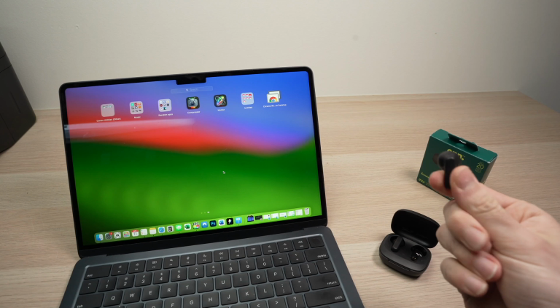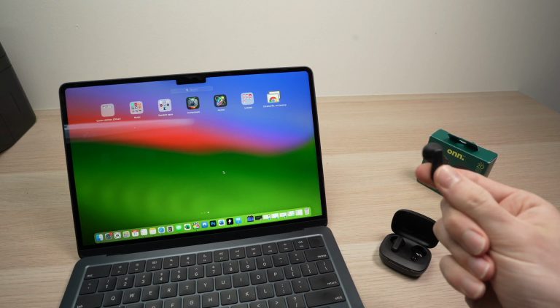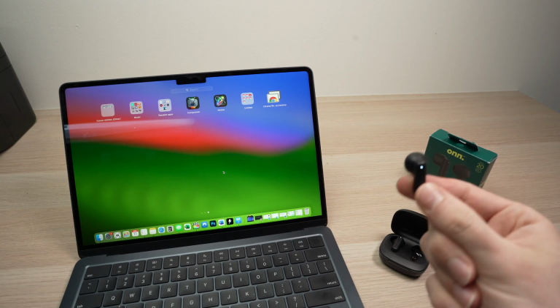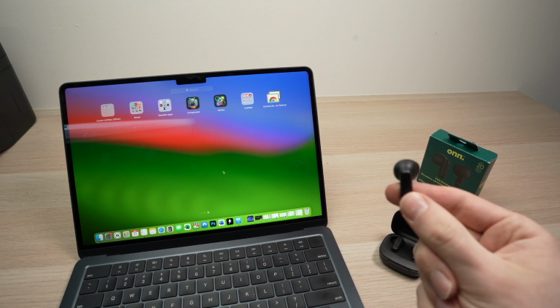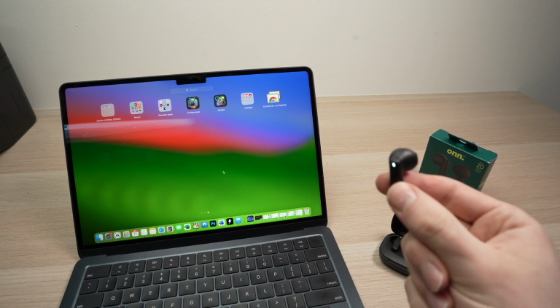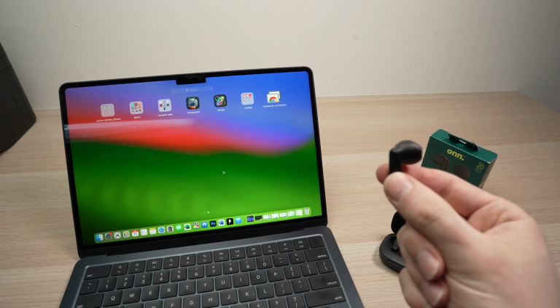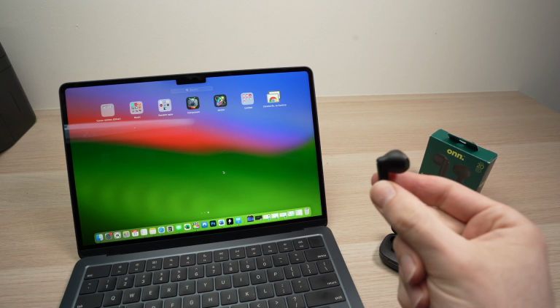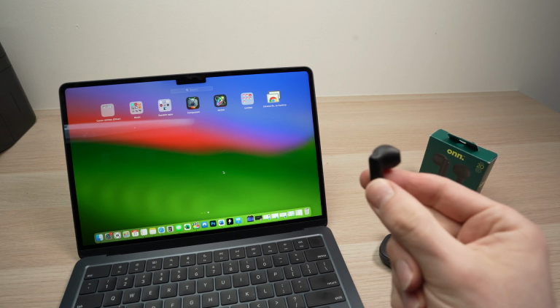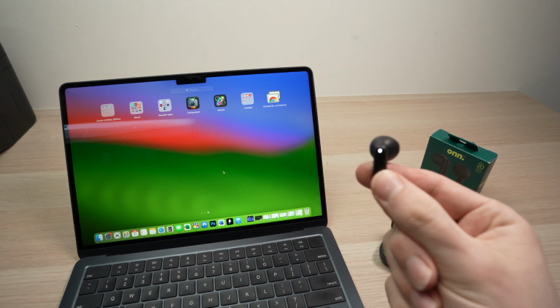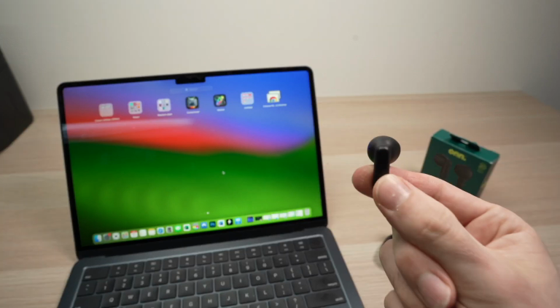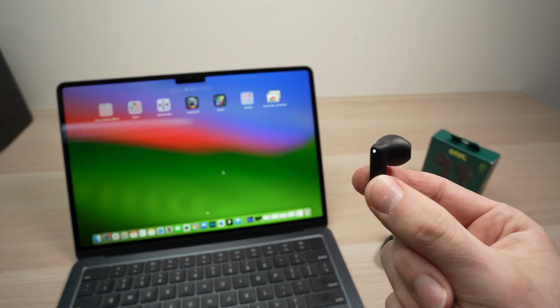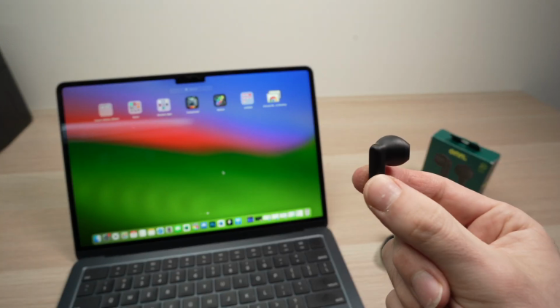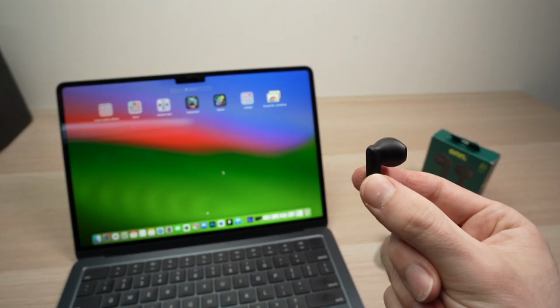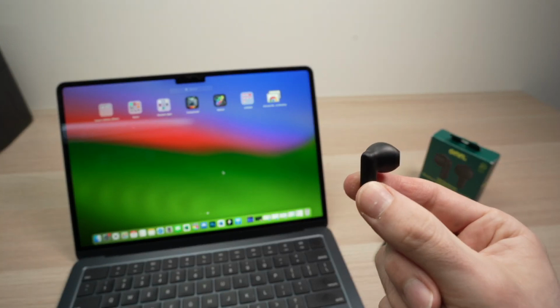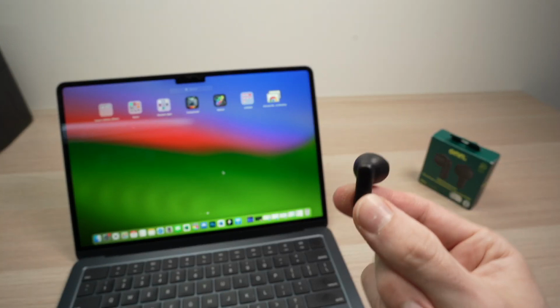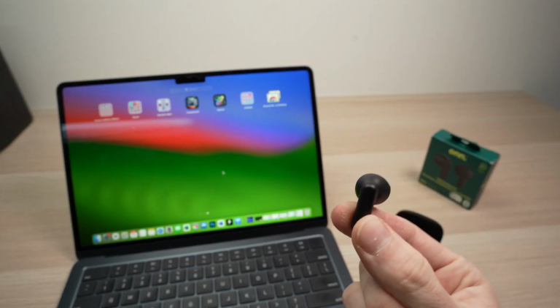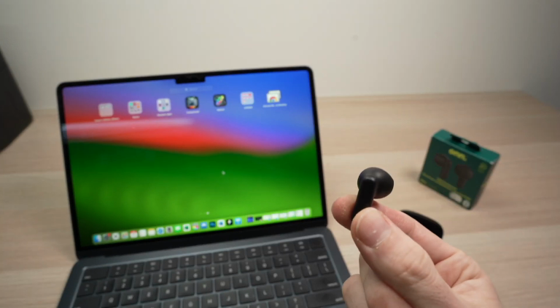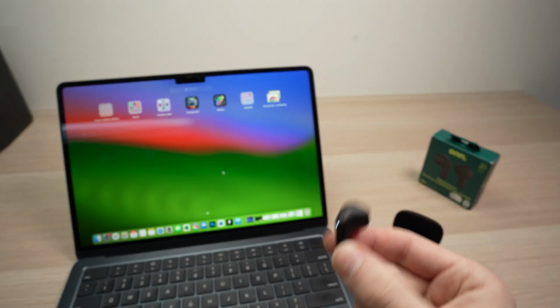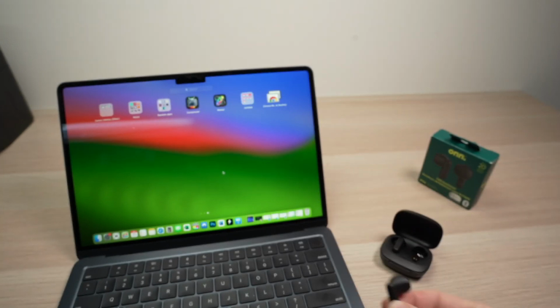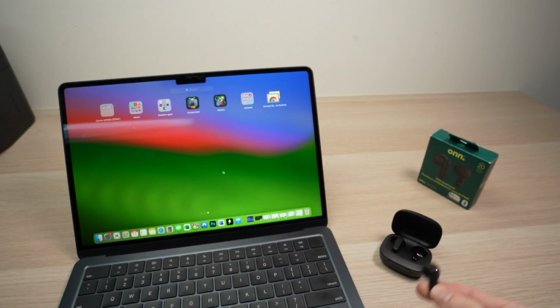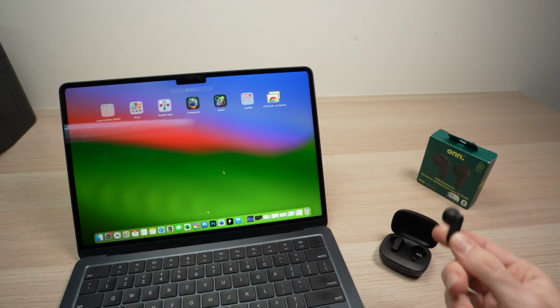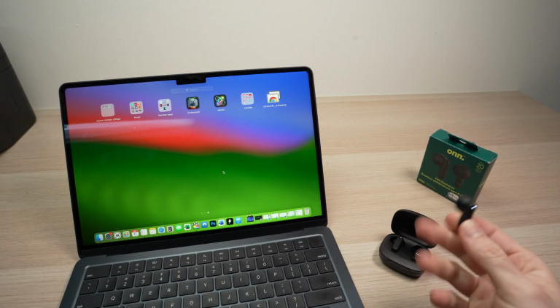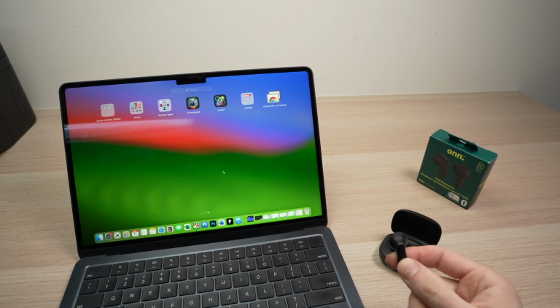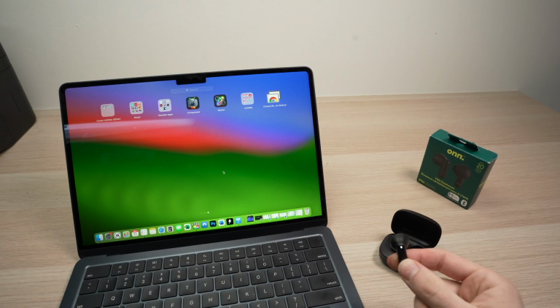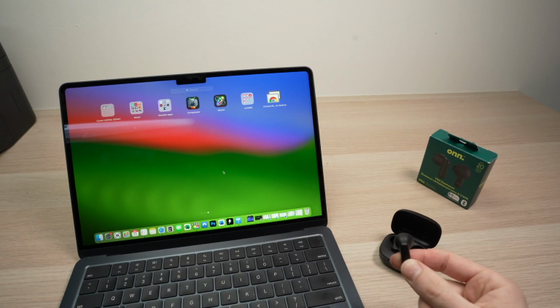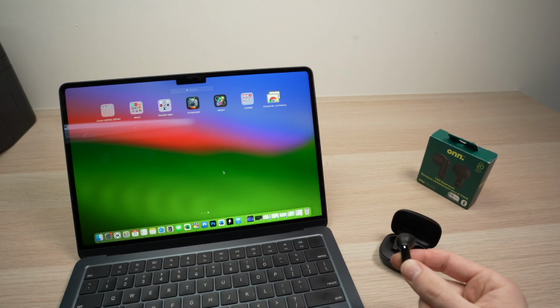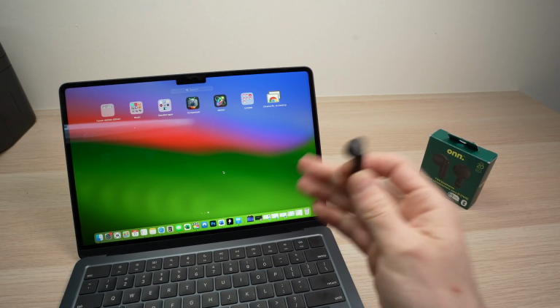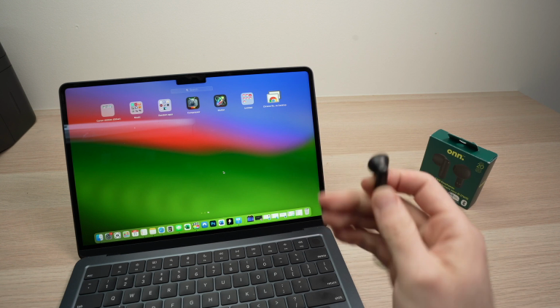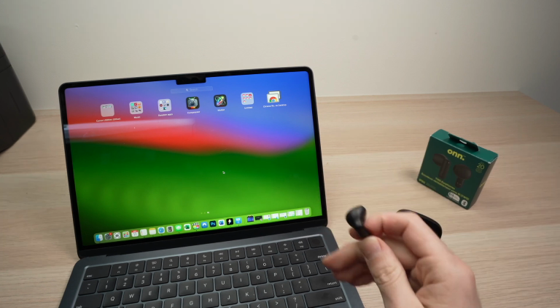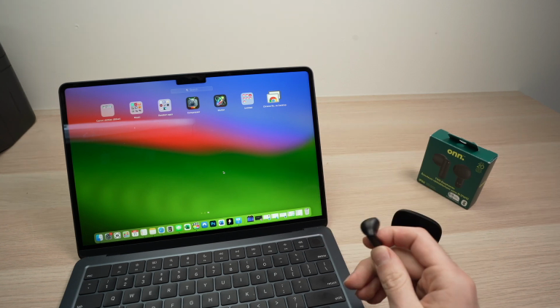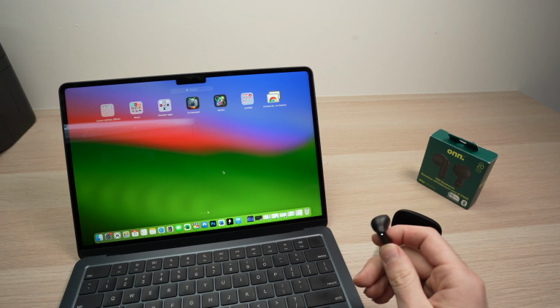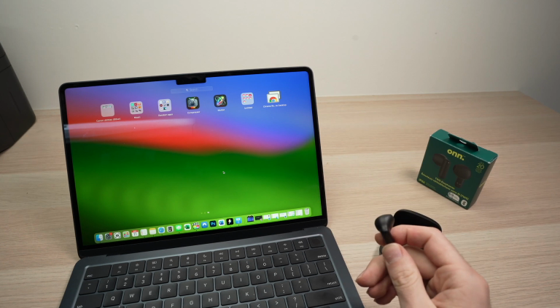In this video, I'll show you how to connect and pair your own wireless earbuds to your Mac computer.